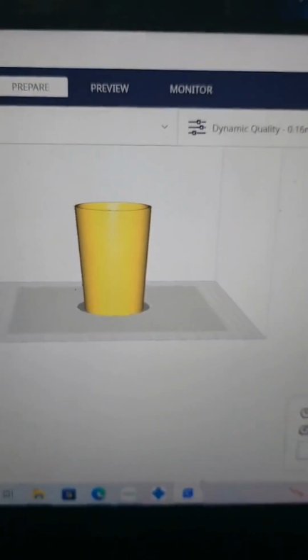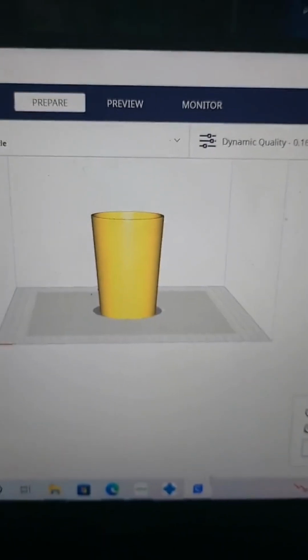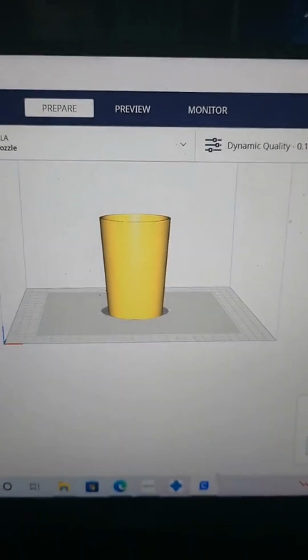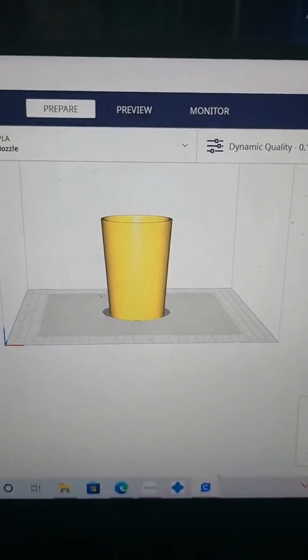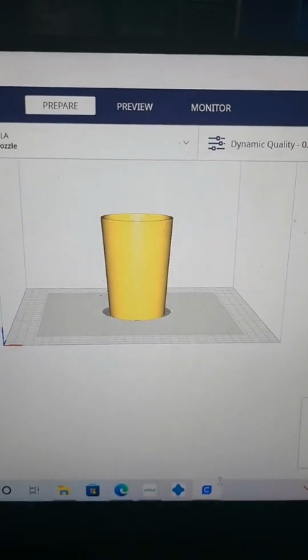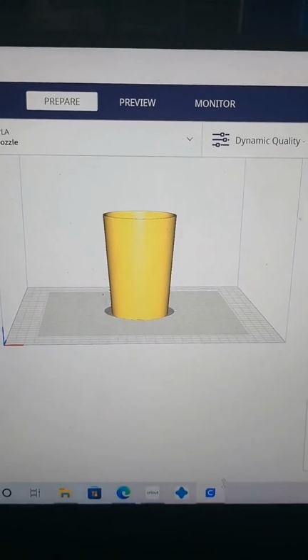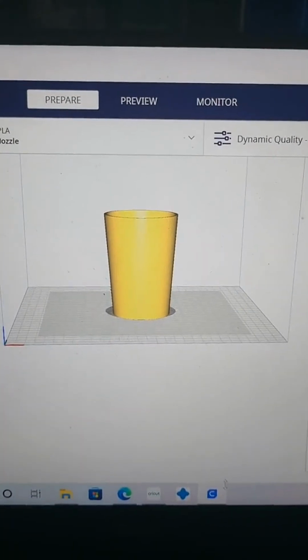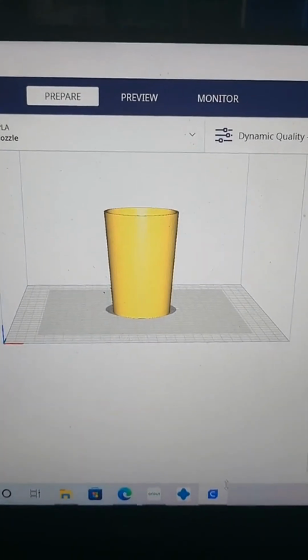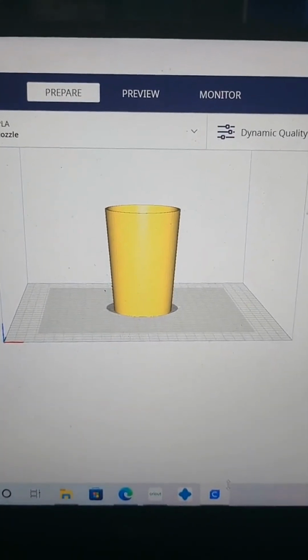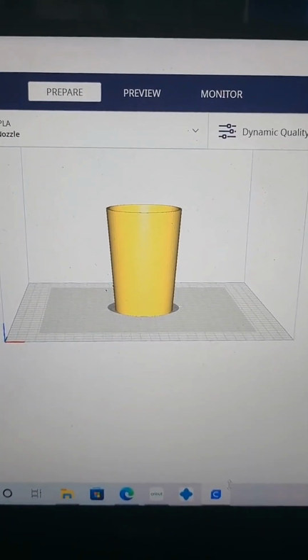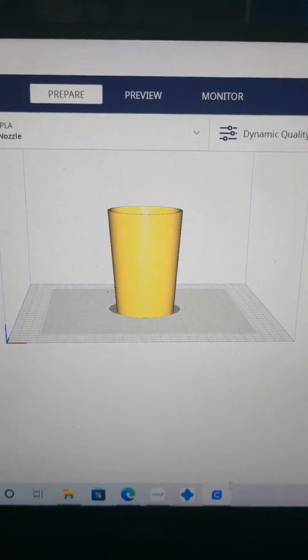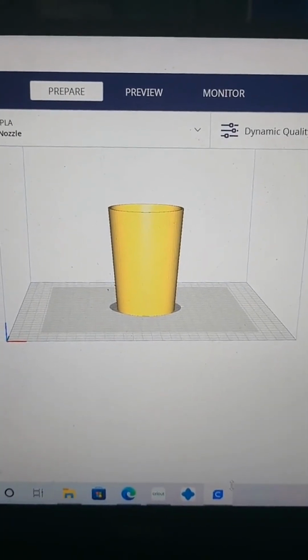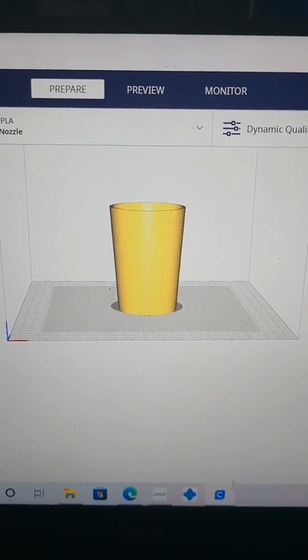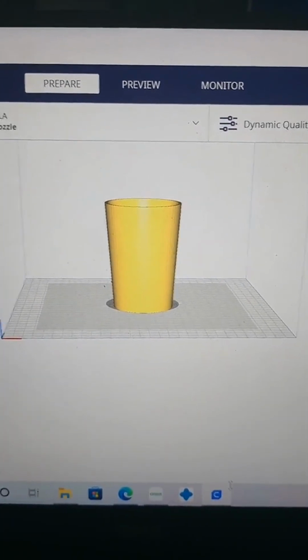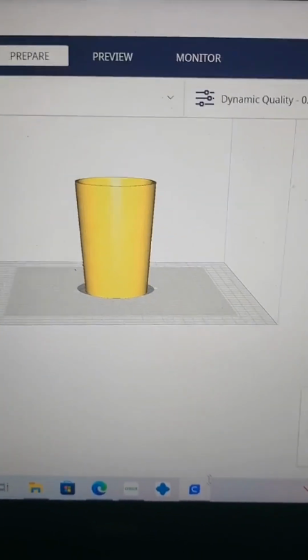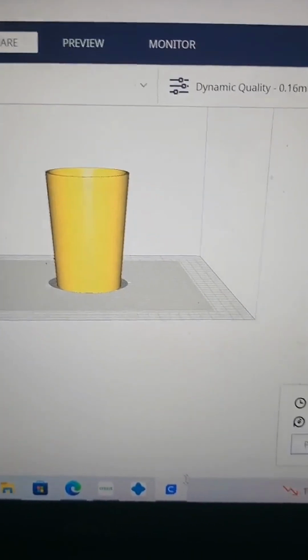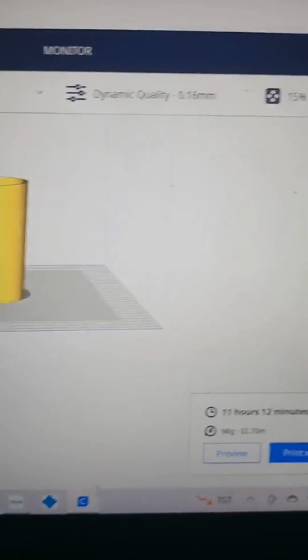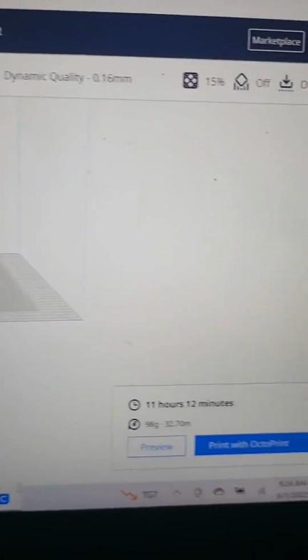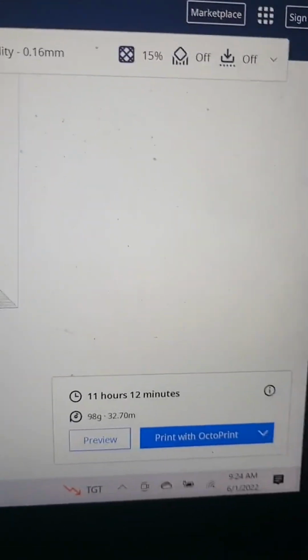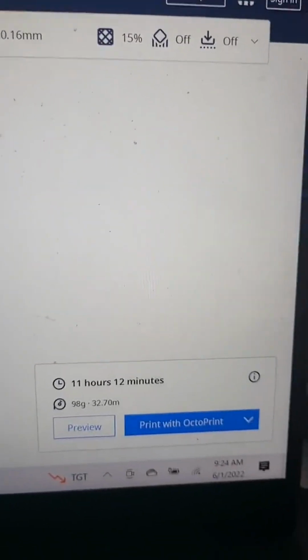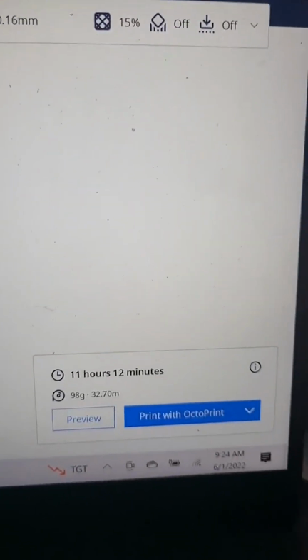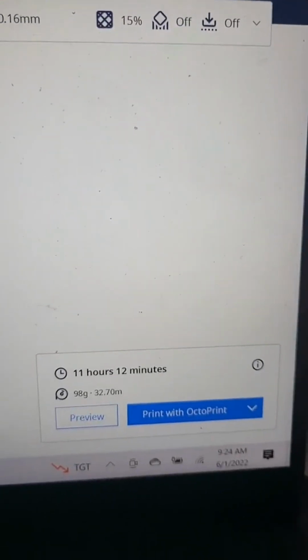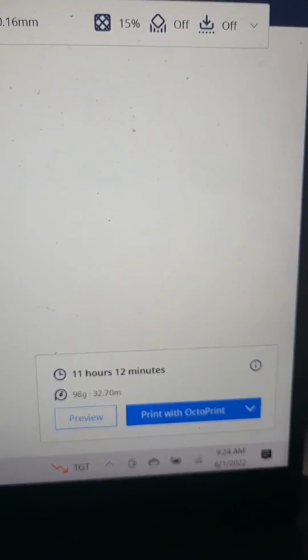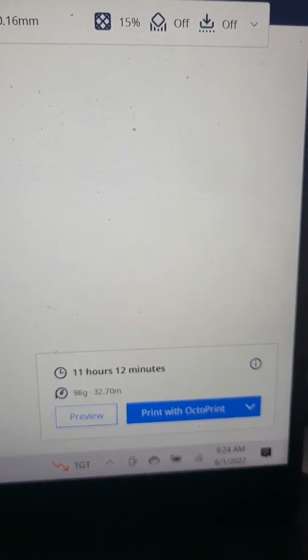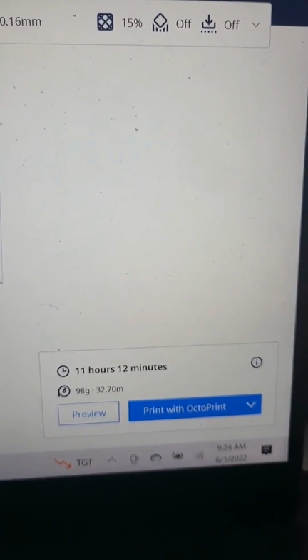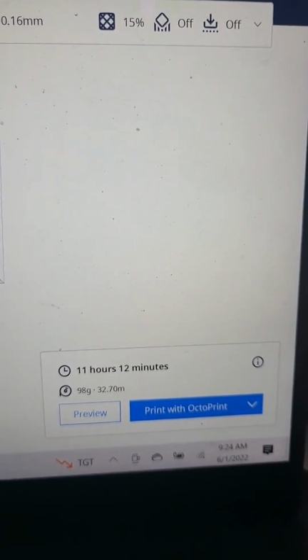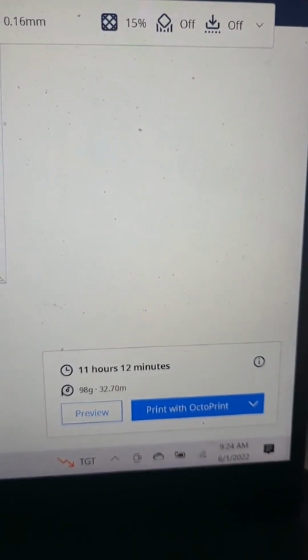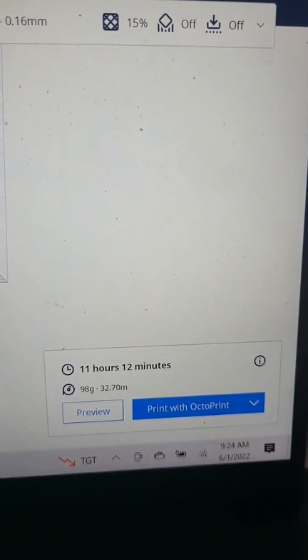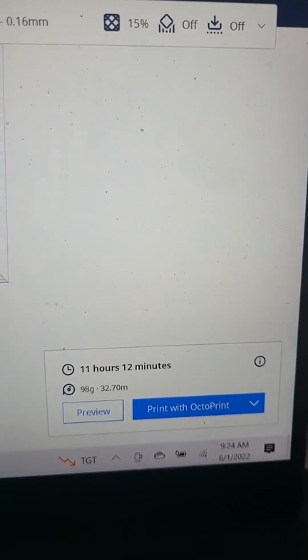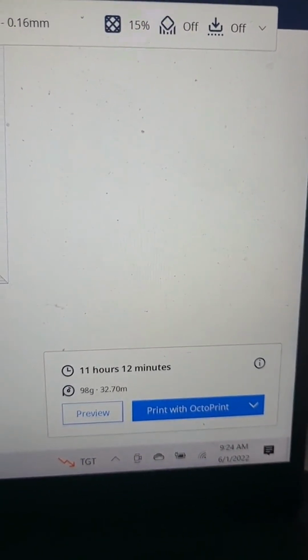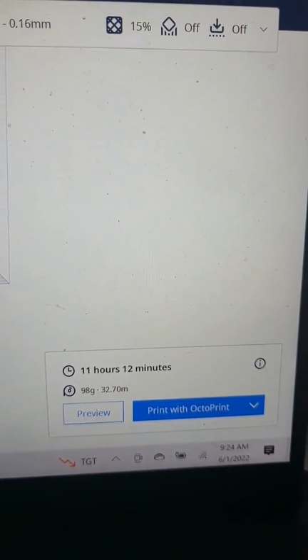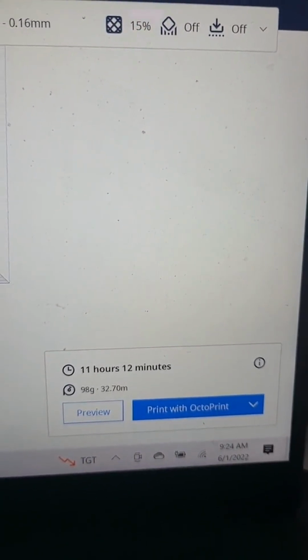And I can't forget about the pot, which is going to take 11 hours and 12 minutes to complete.